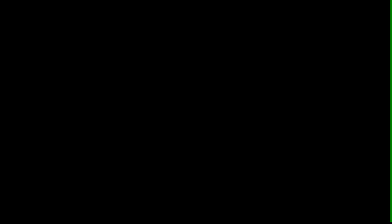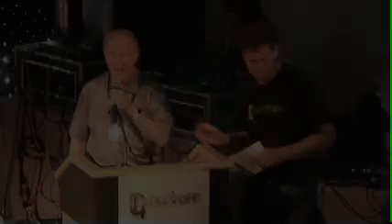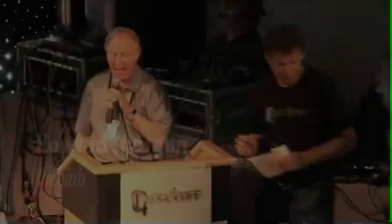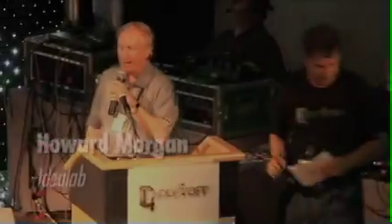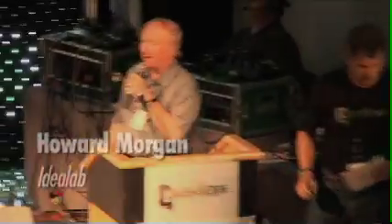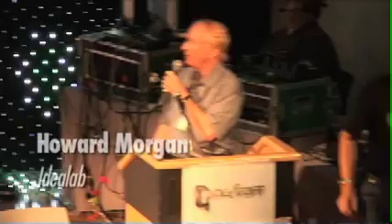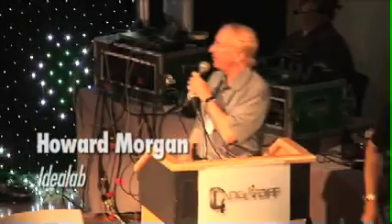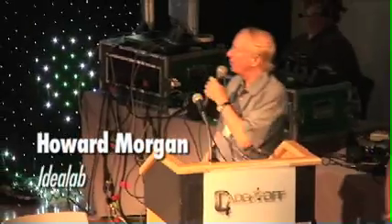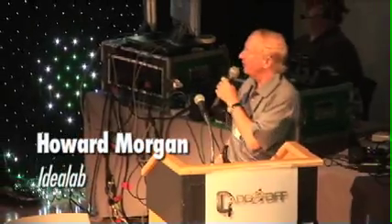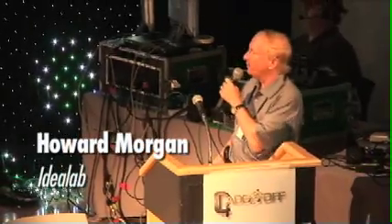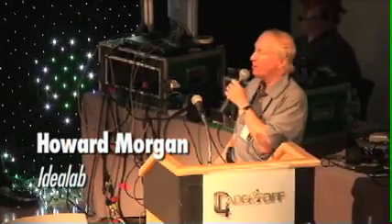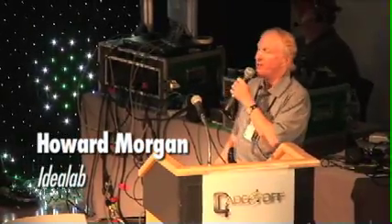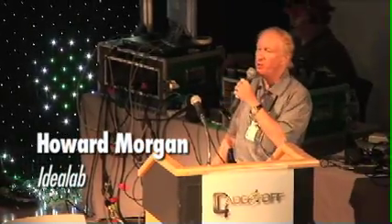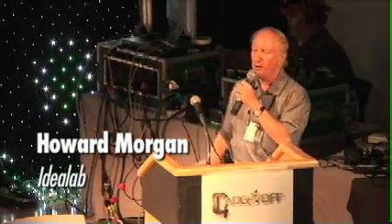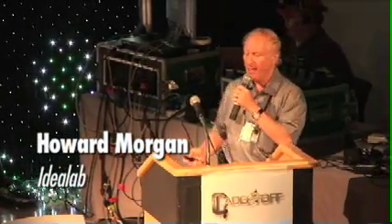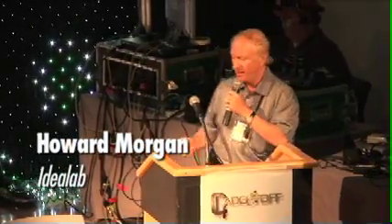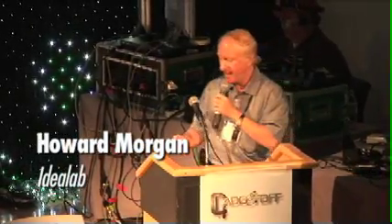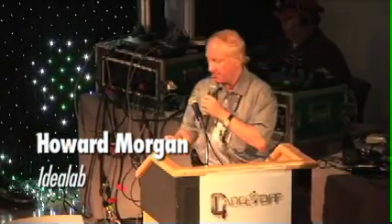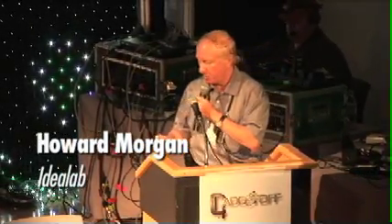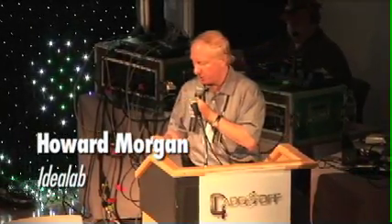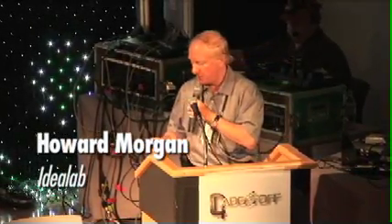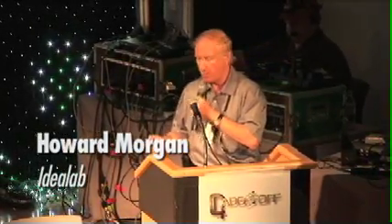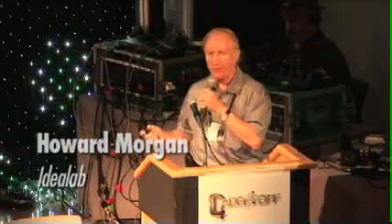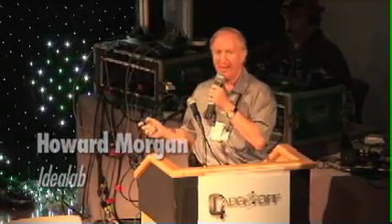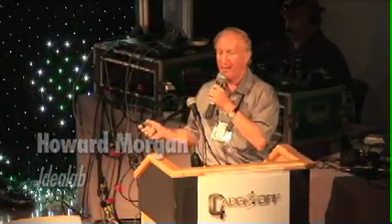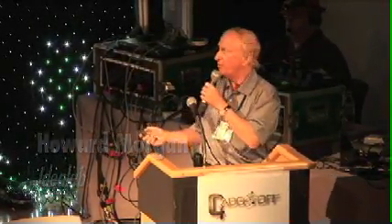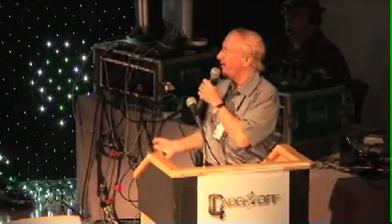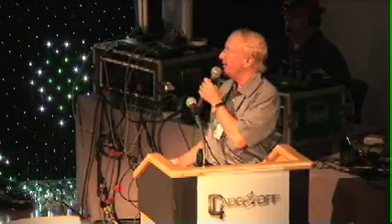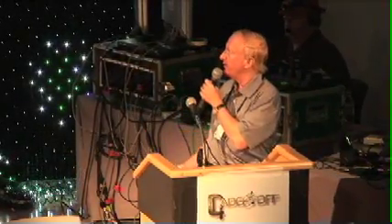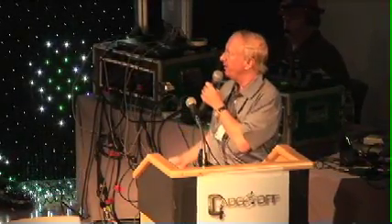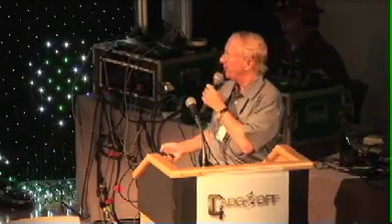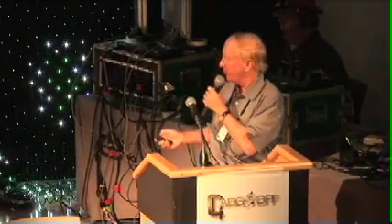Hi, I'm here to talk about some of the things we do at Idealab, which Bill Gross and I created about 10 years ago.